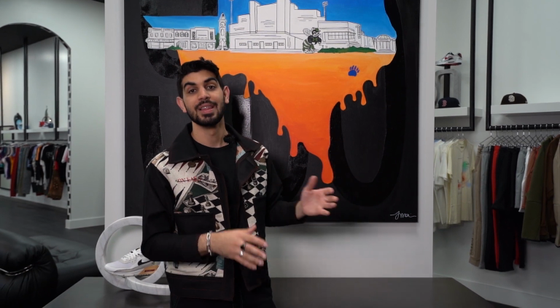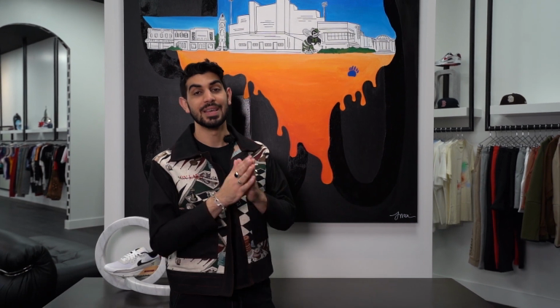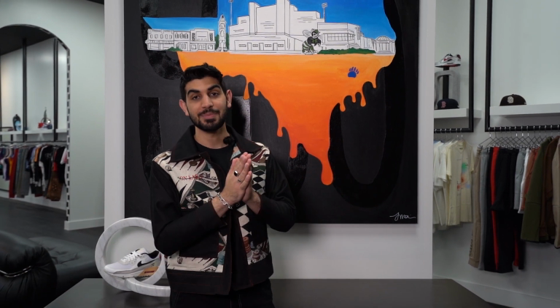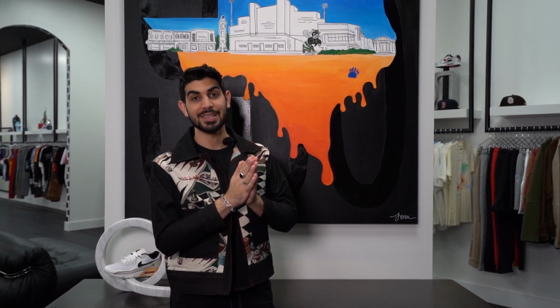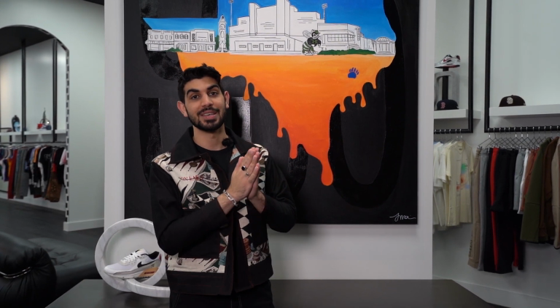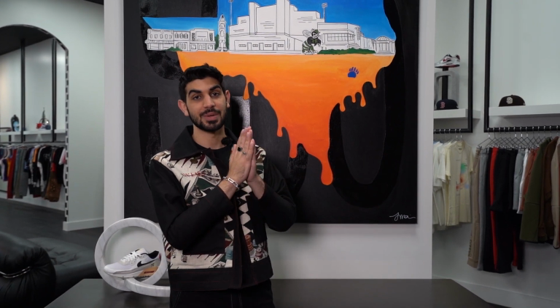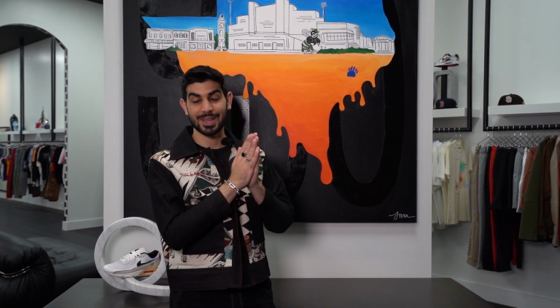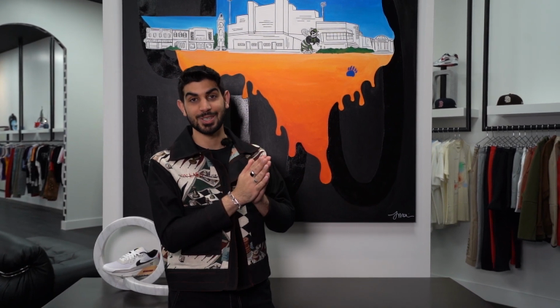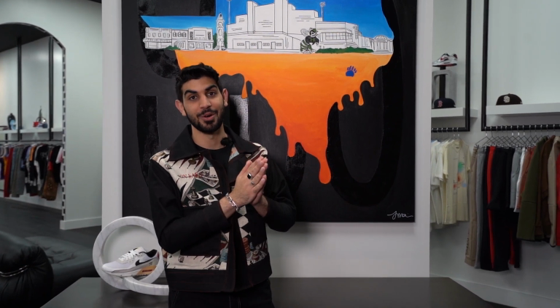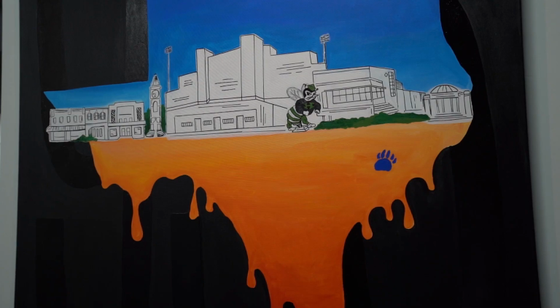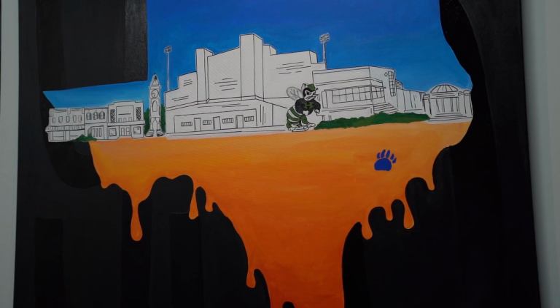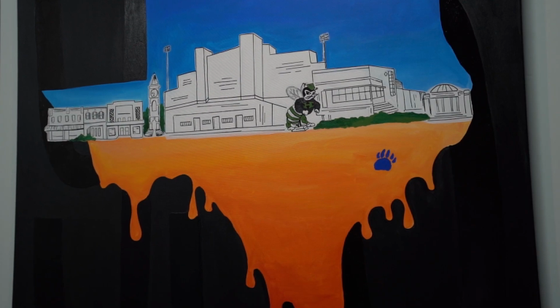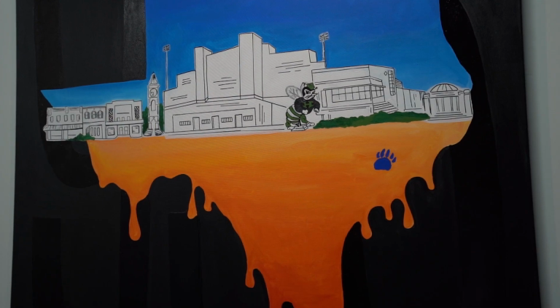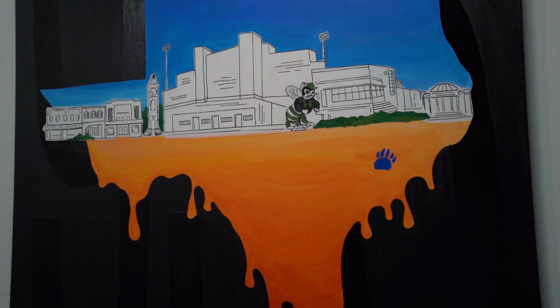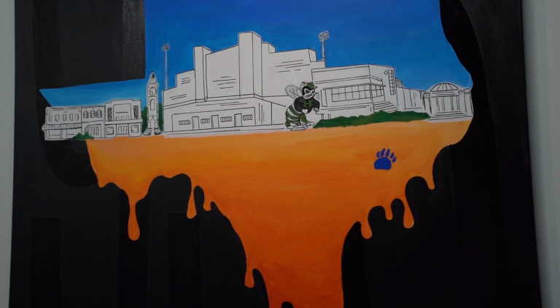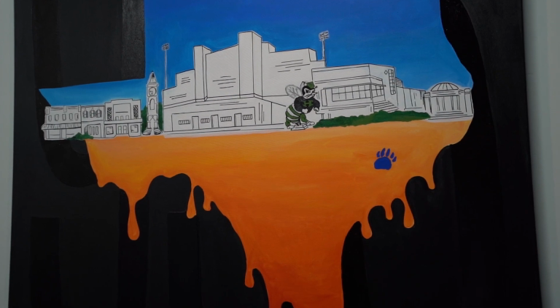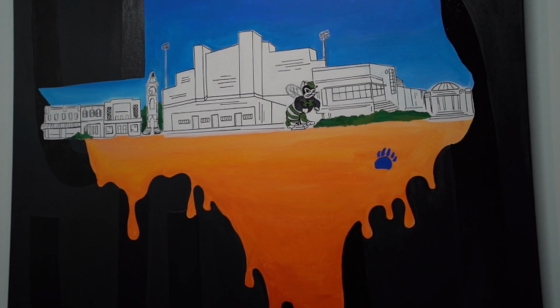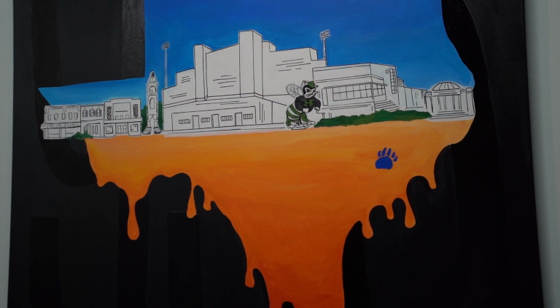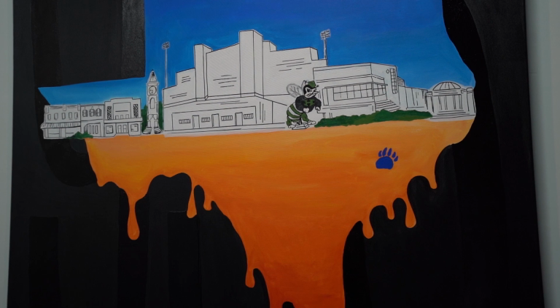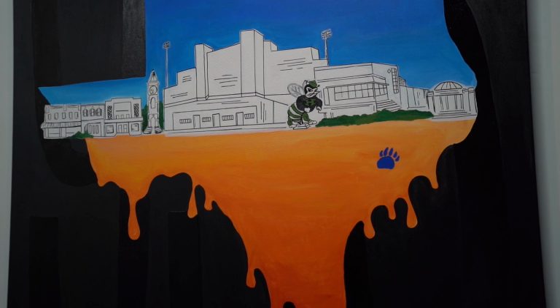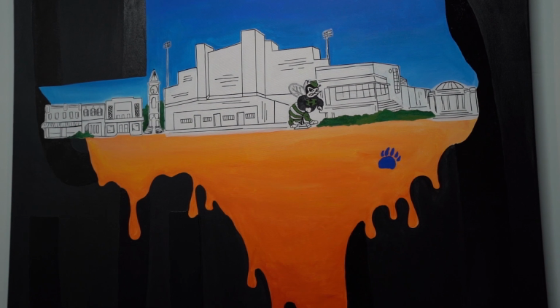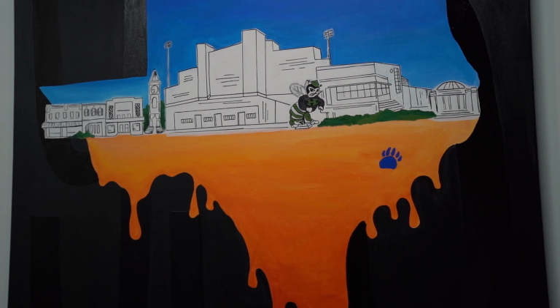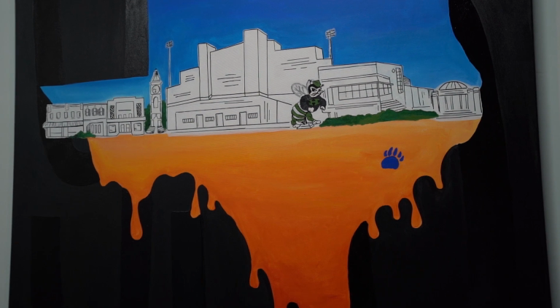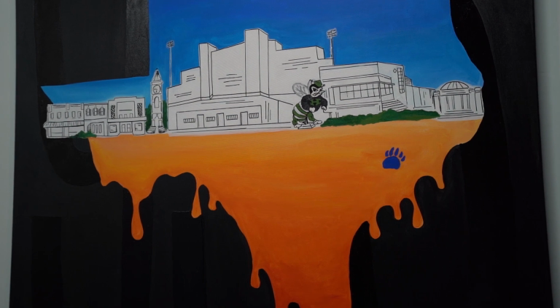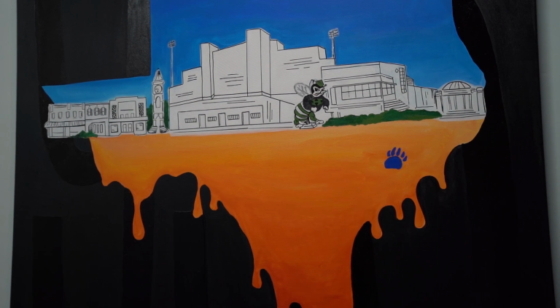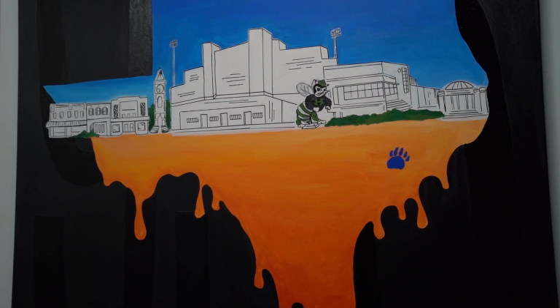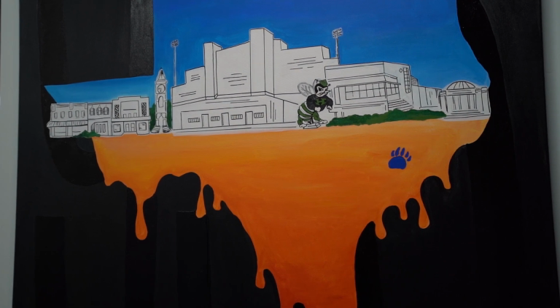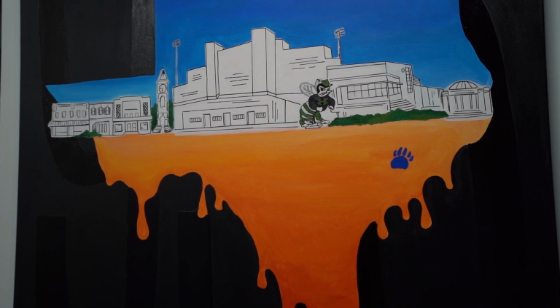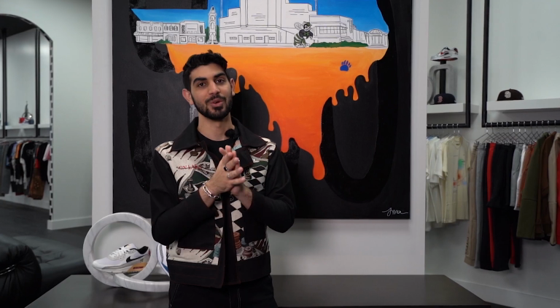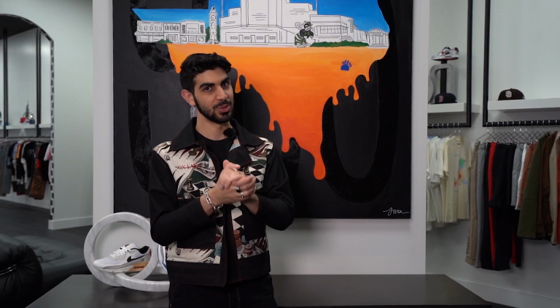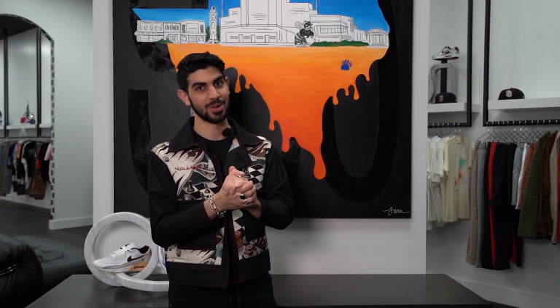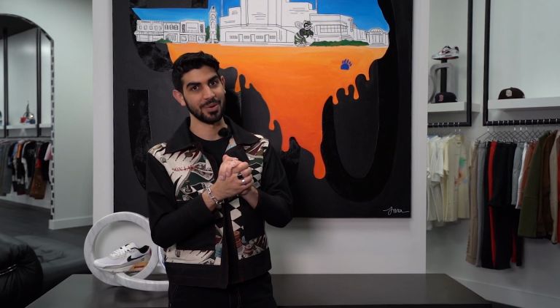This piece is what sets the tone for the rest of the store, and I cannot even begin to explain how in love I am with Julie's artwork.